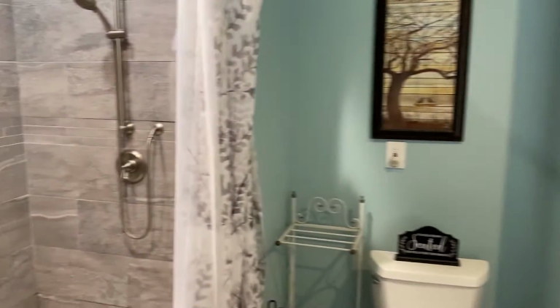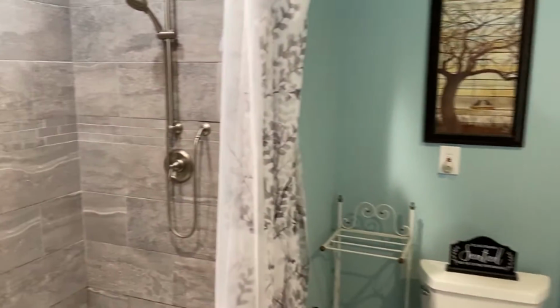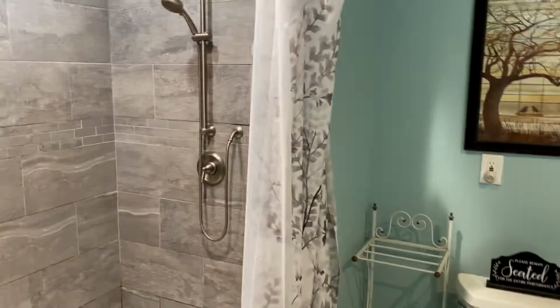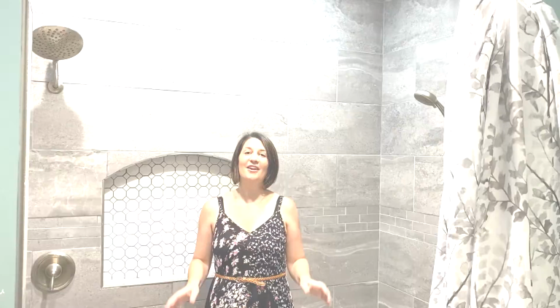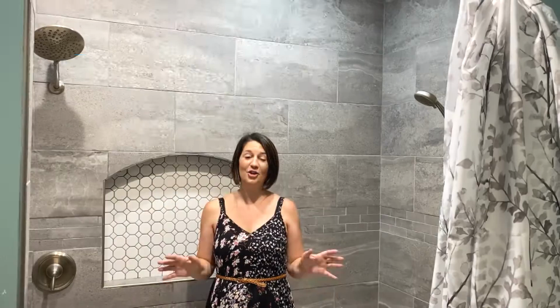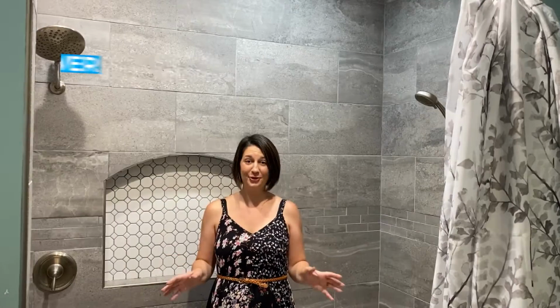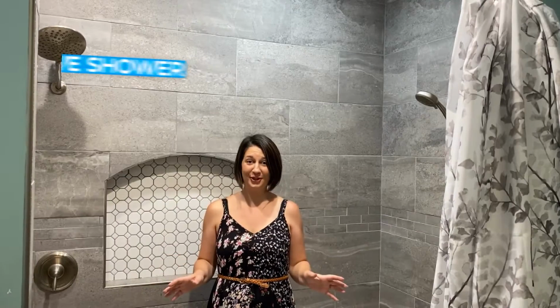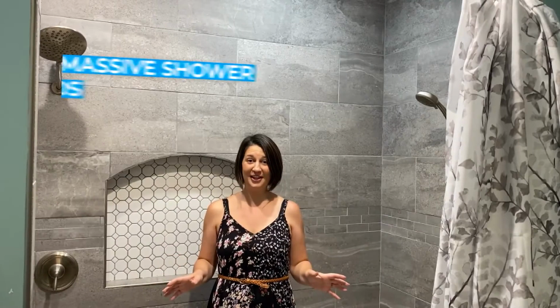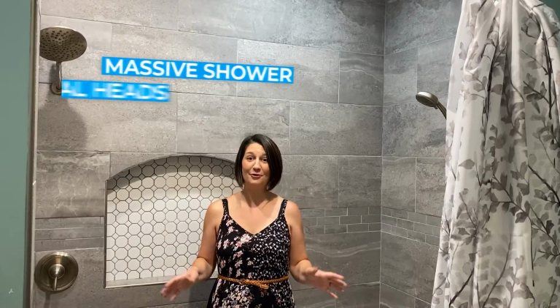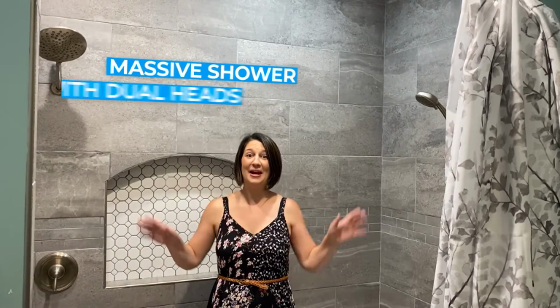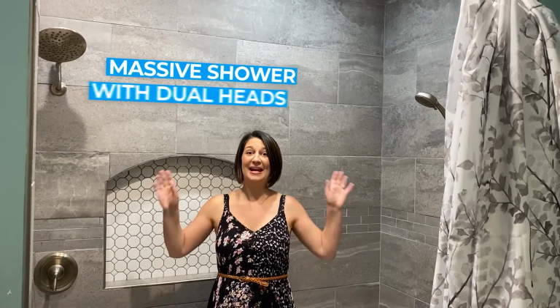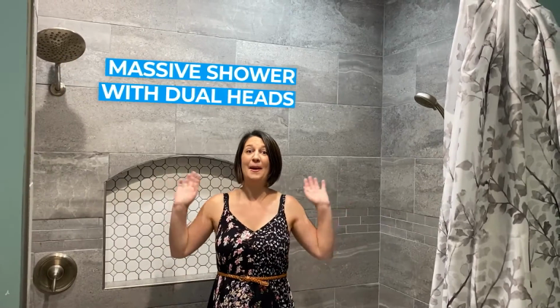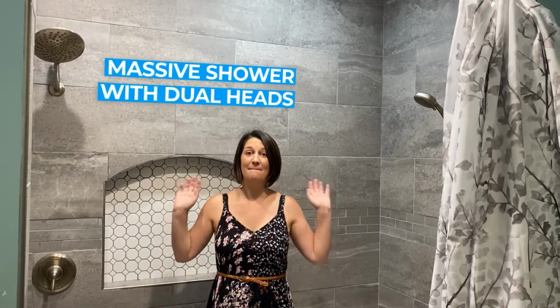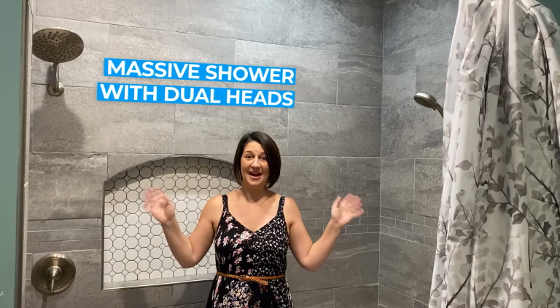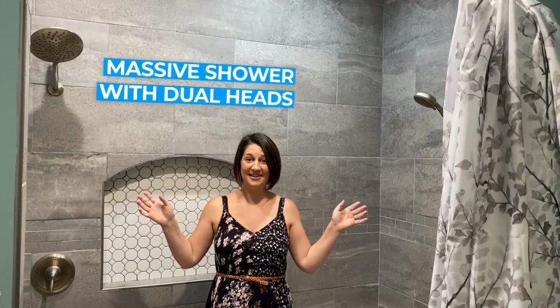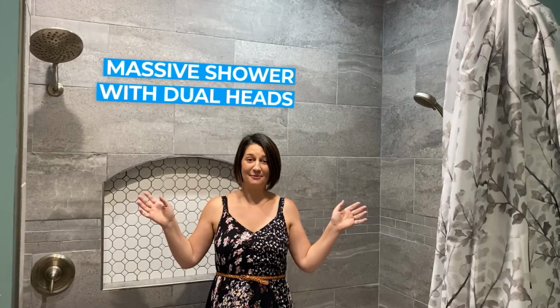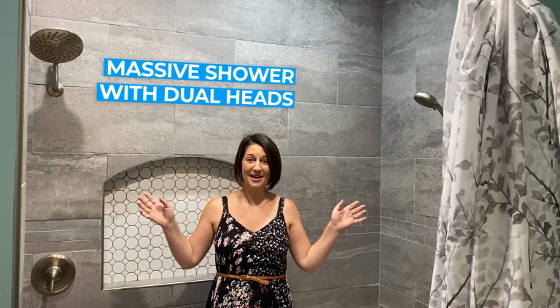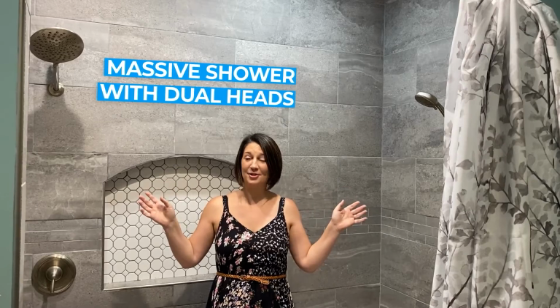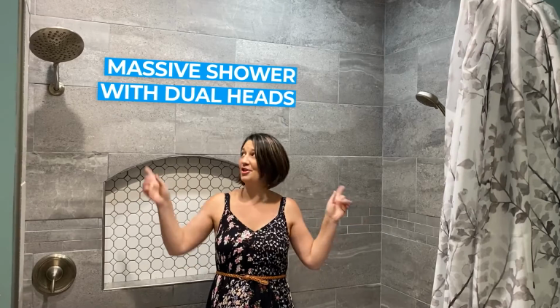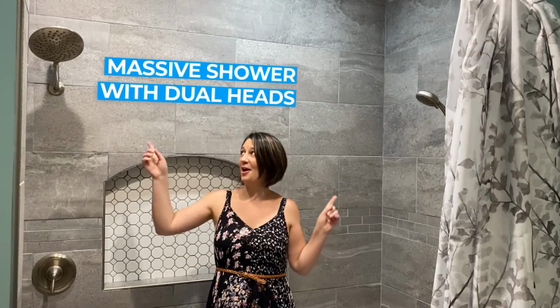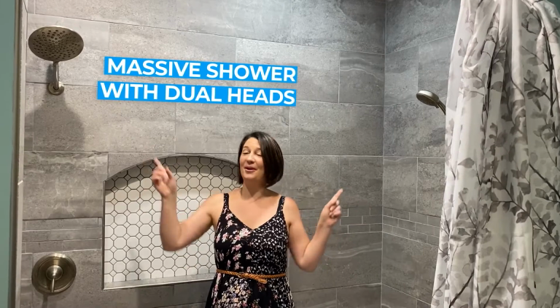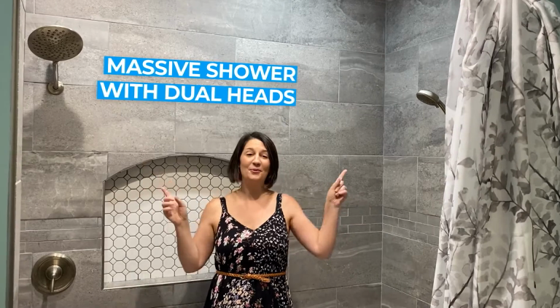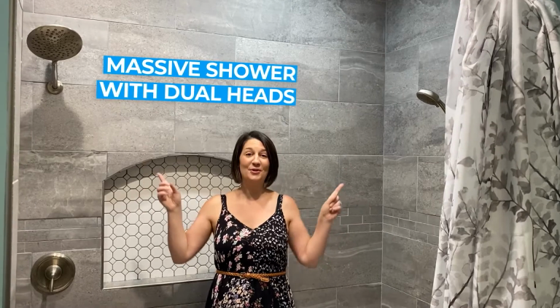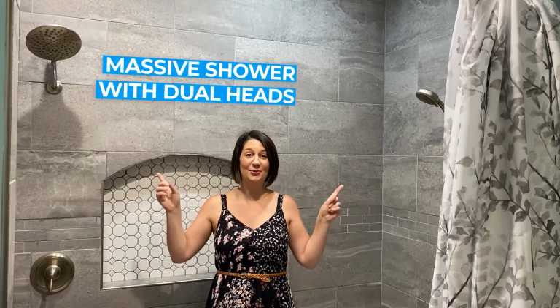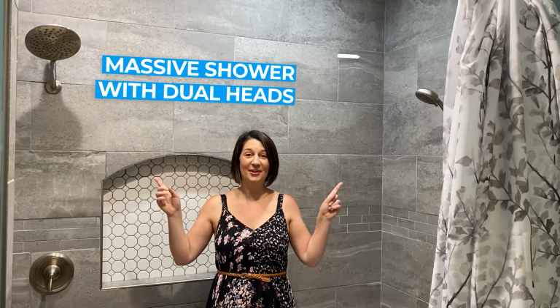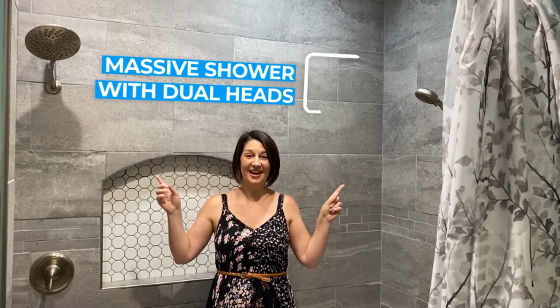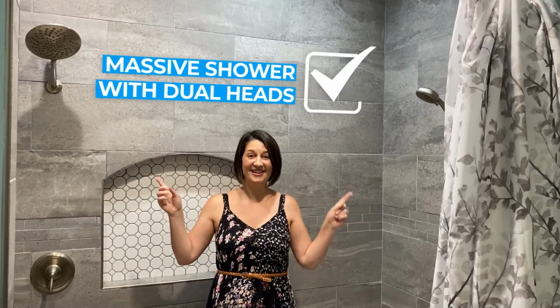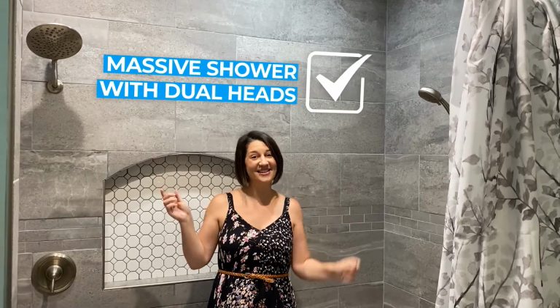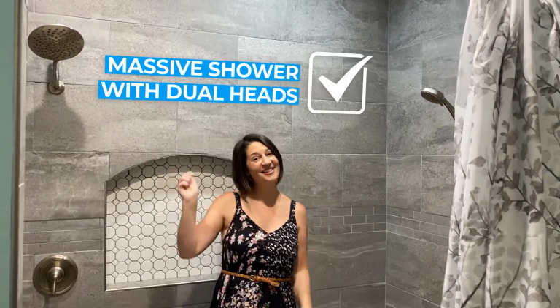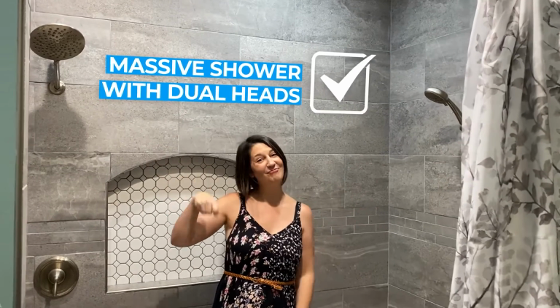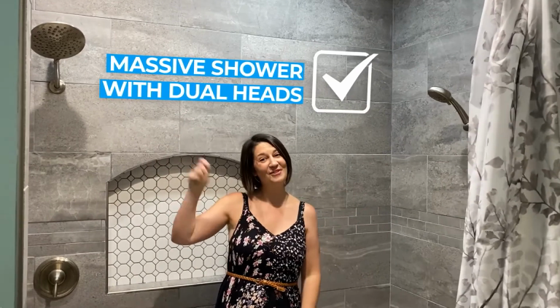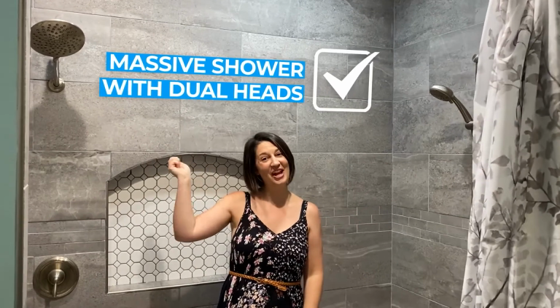Are you looking for a massive master shower with dual heads? Check!